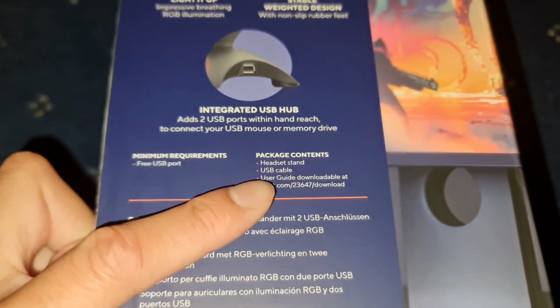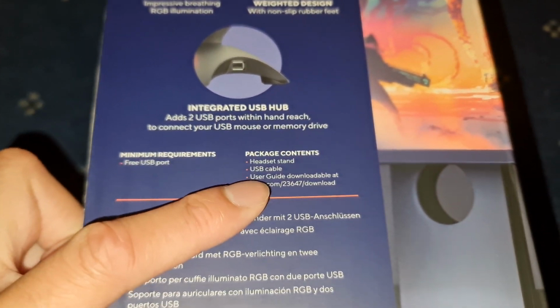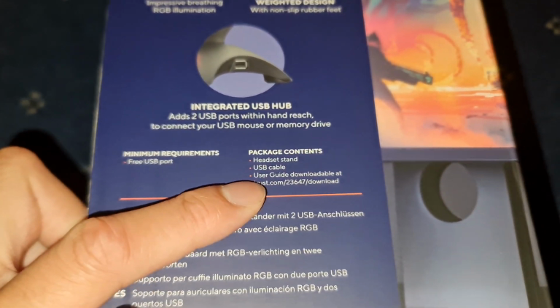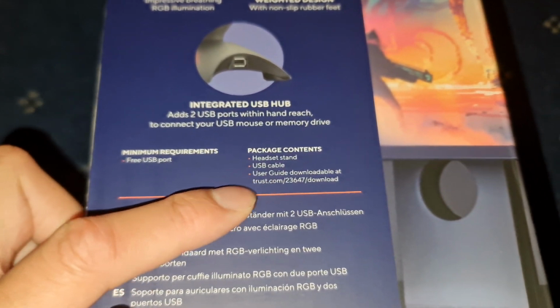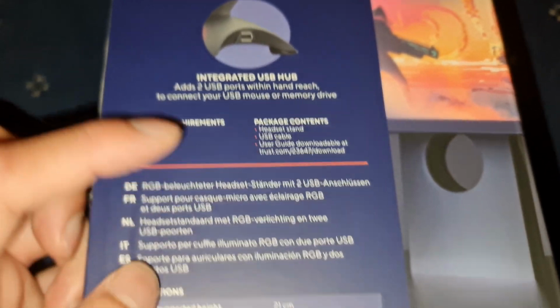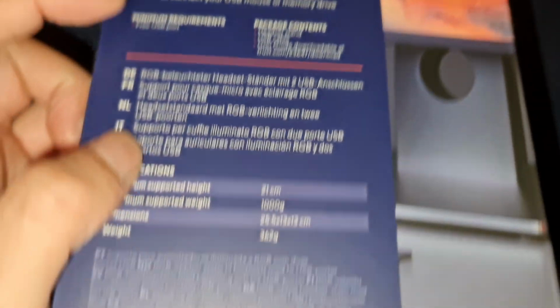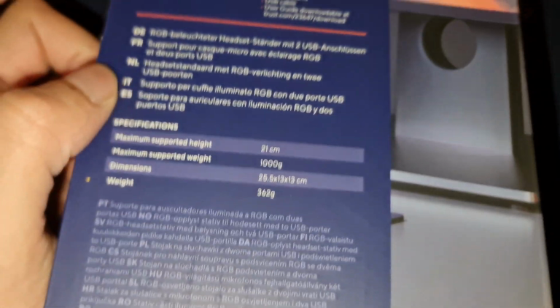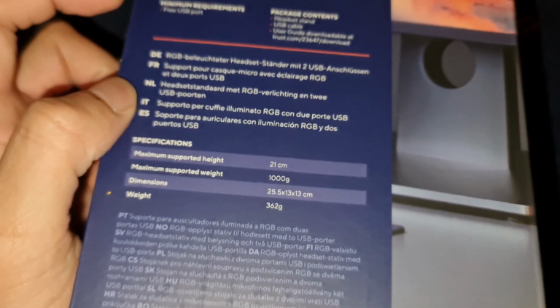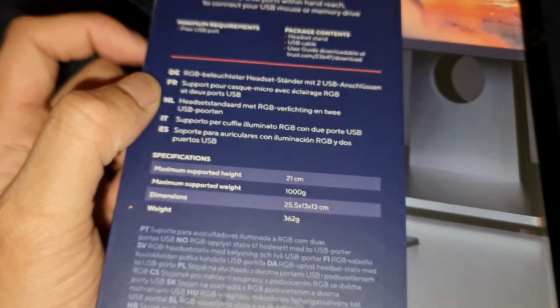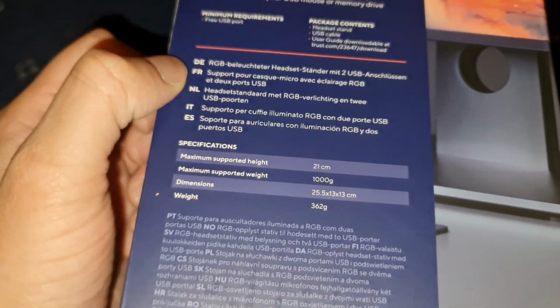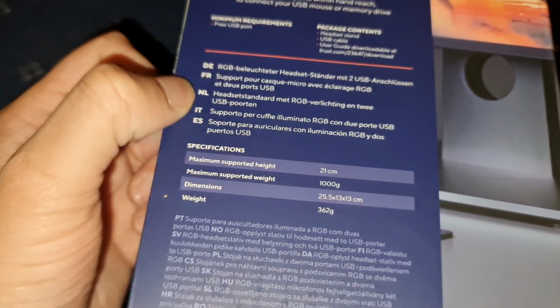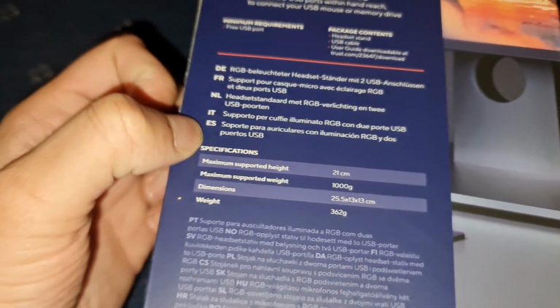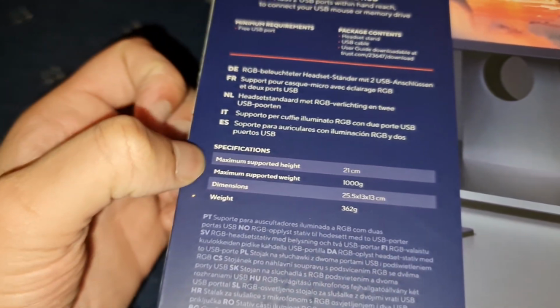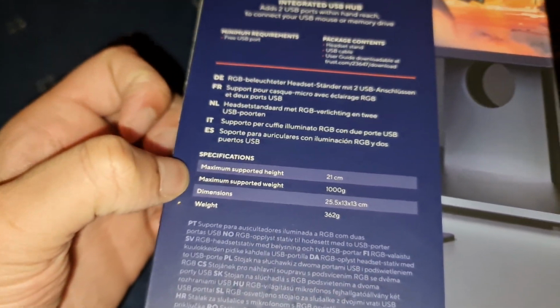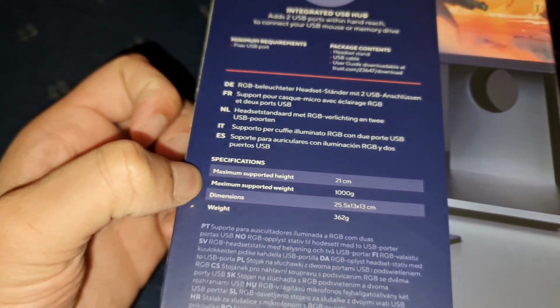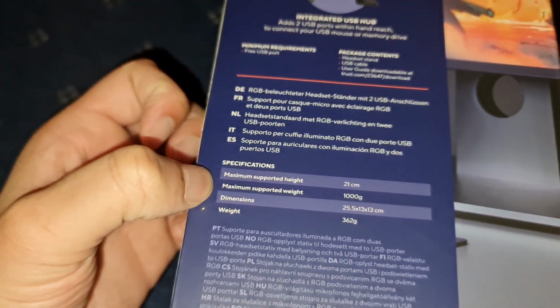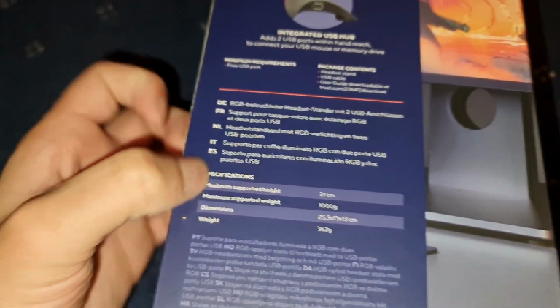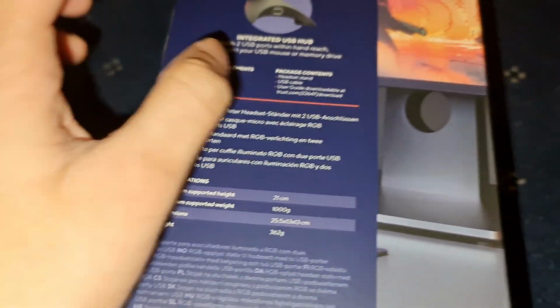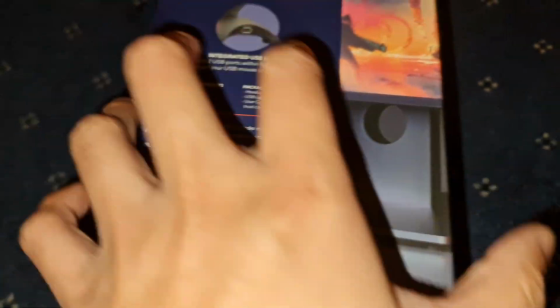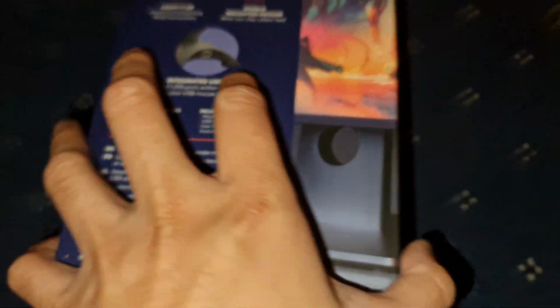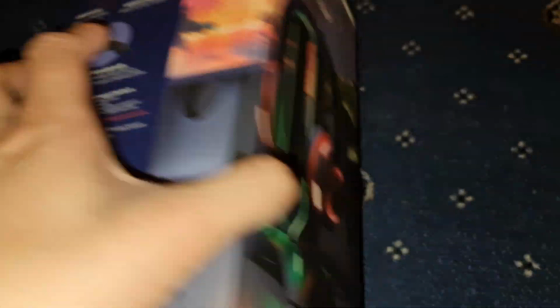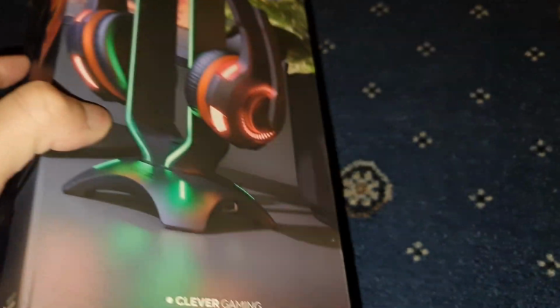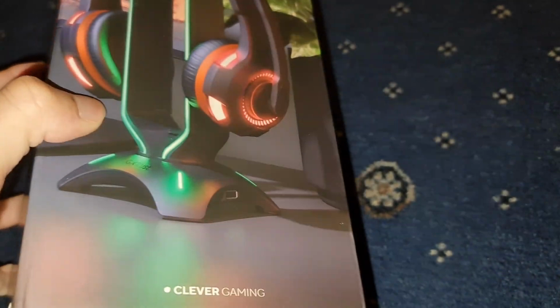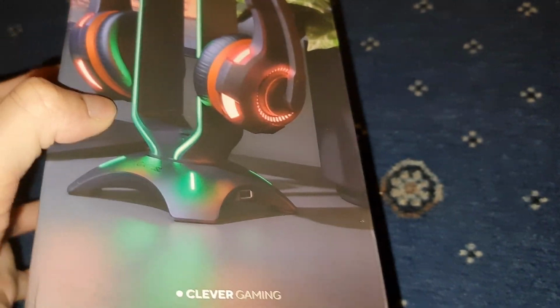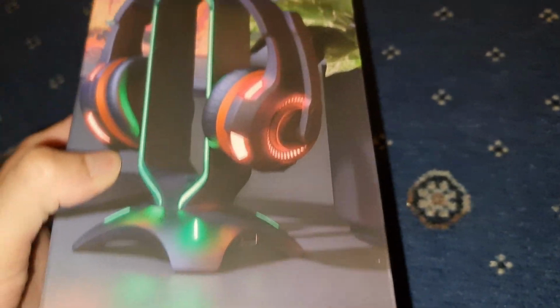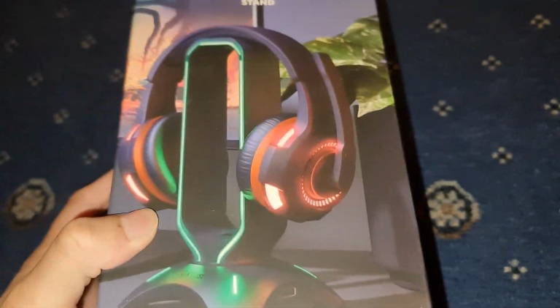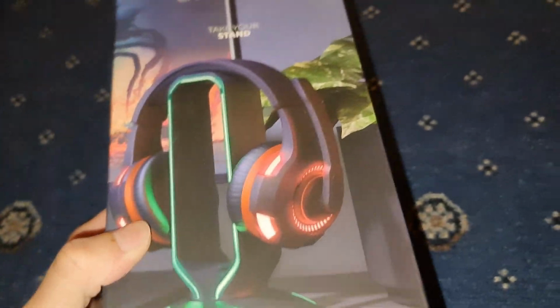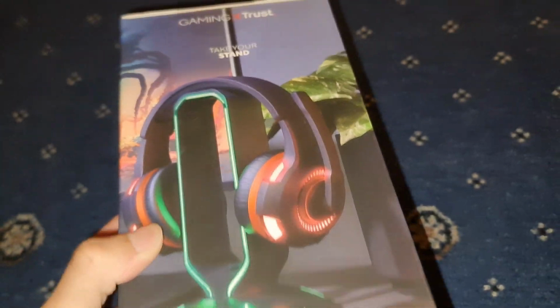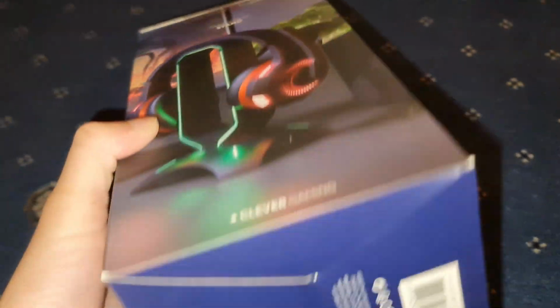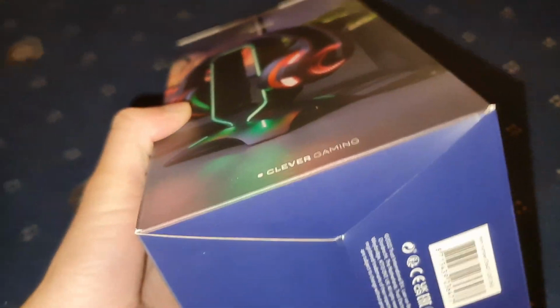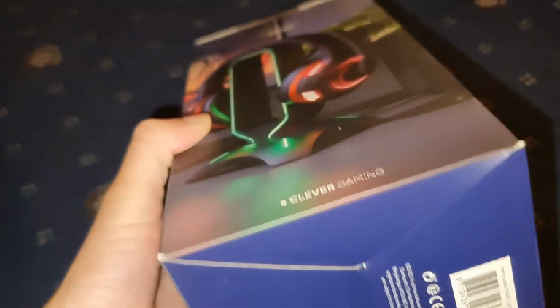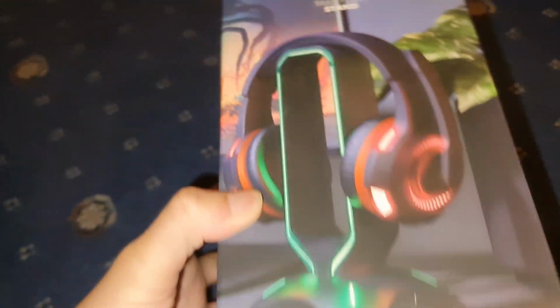Not really much else on here. It's a nice packaging.